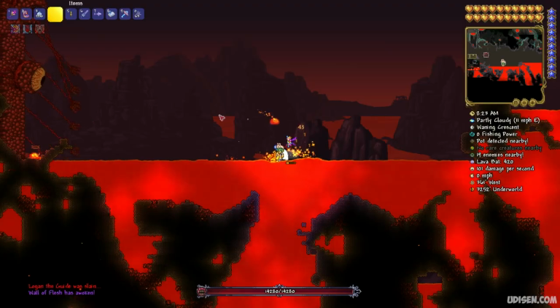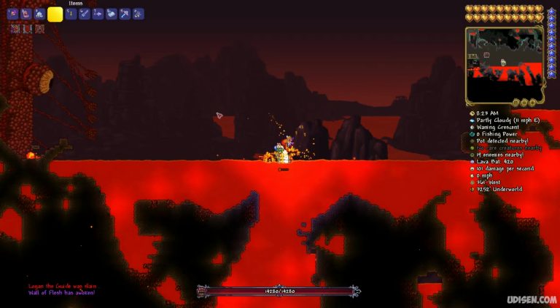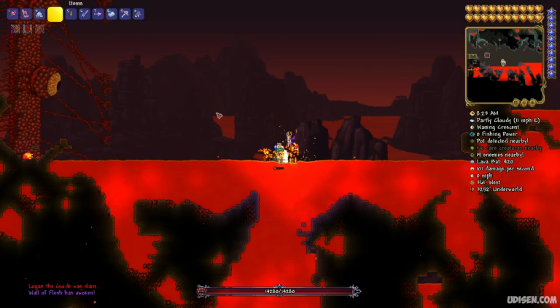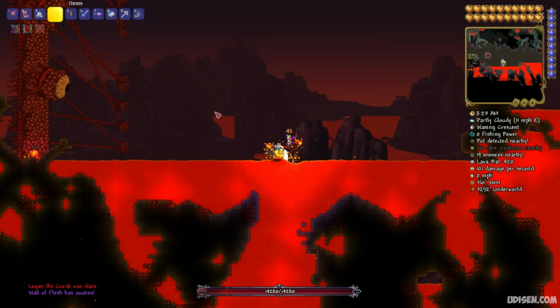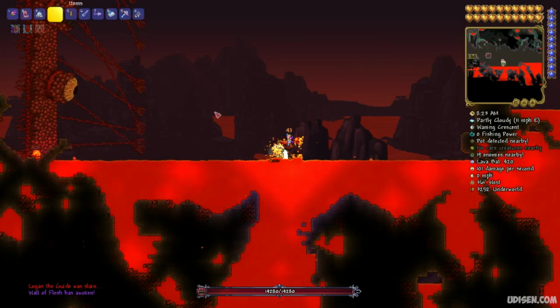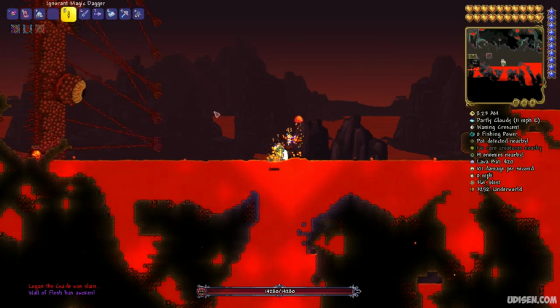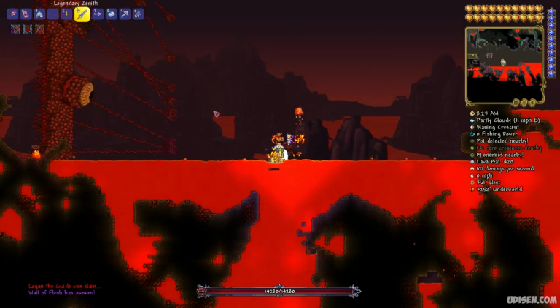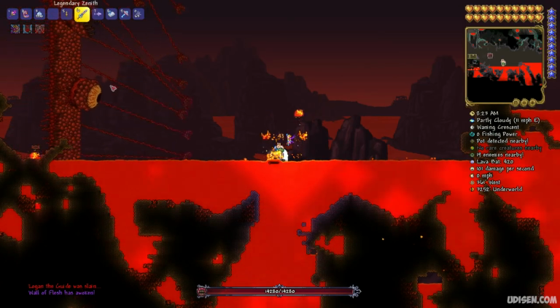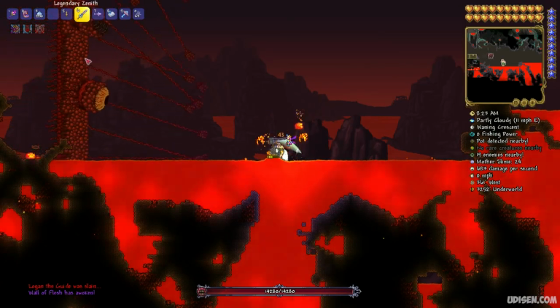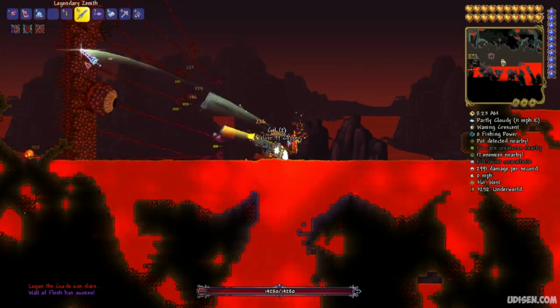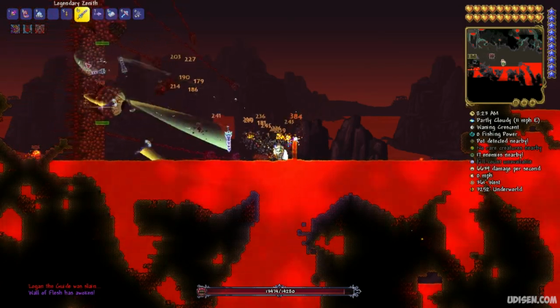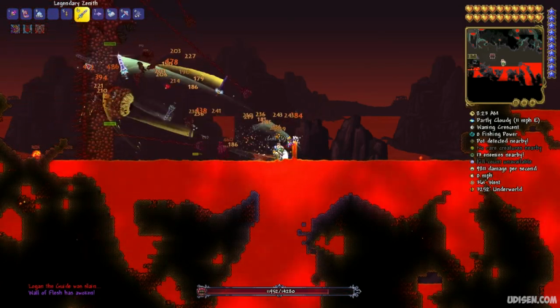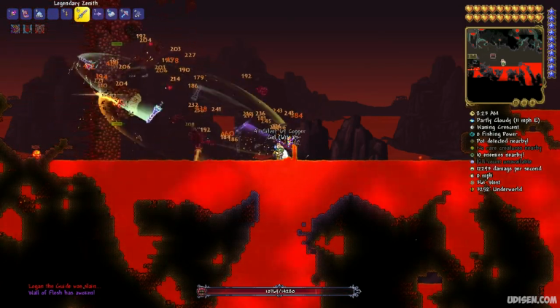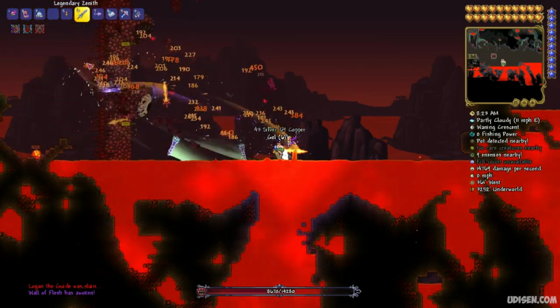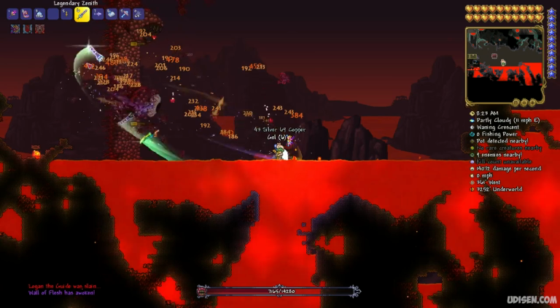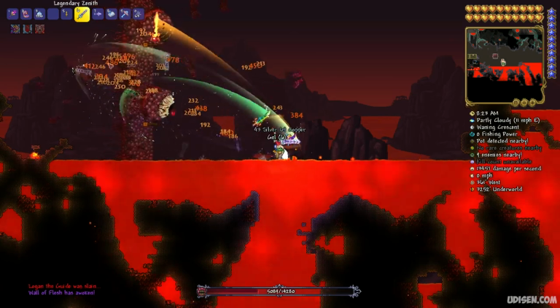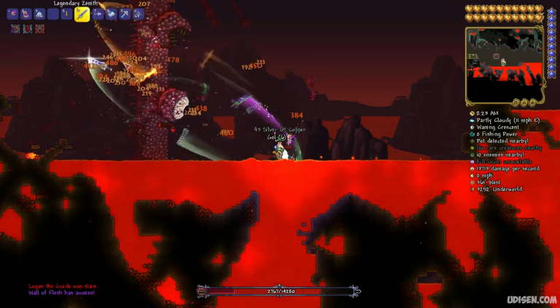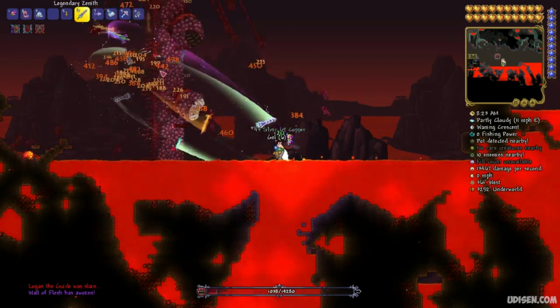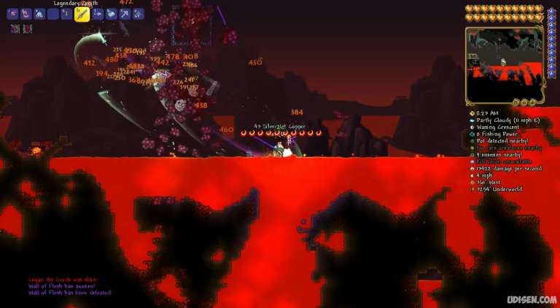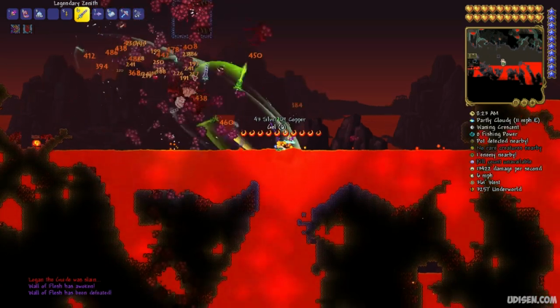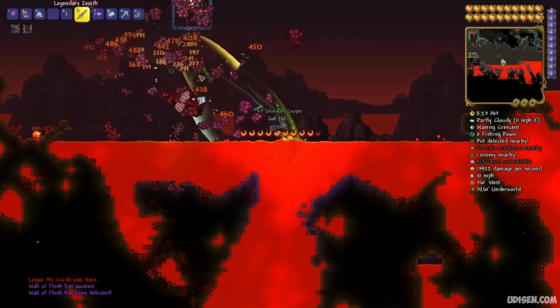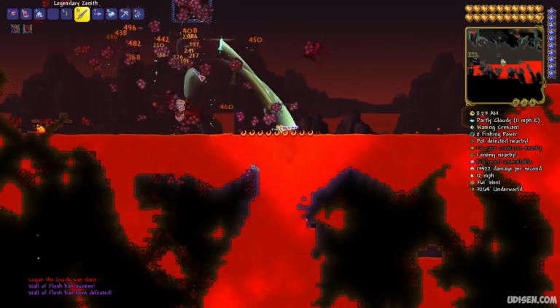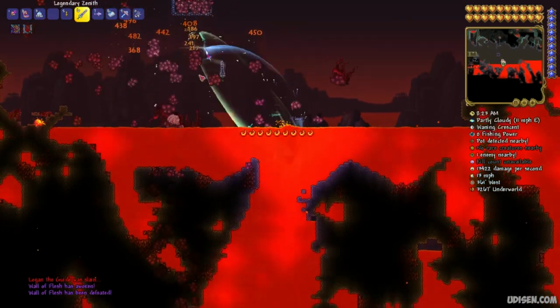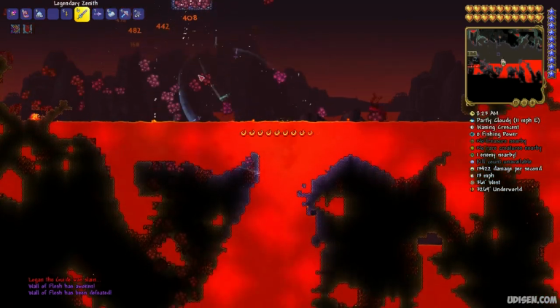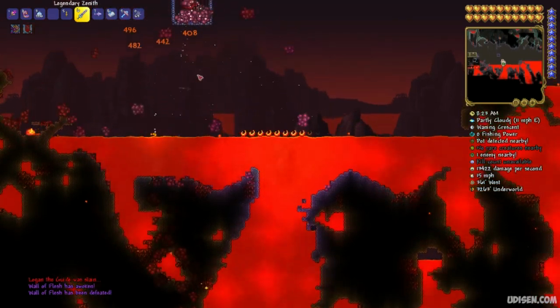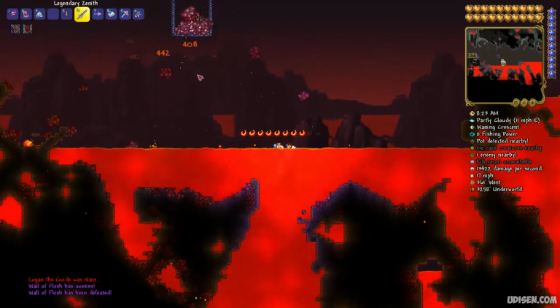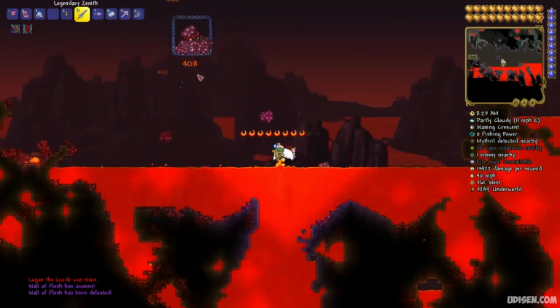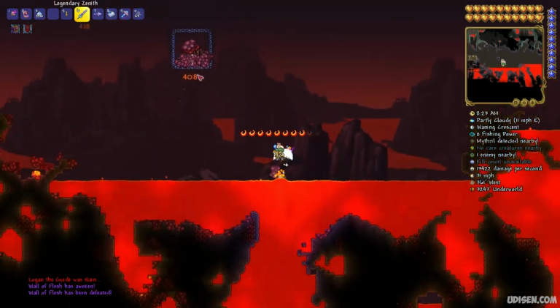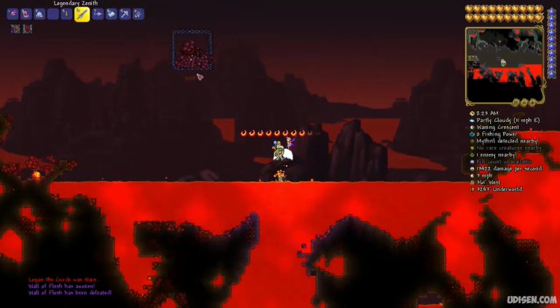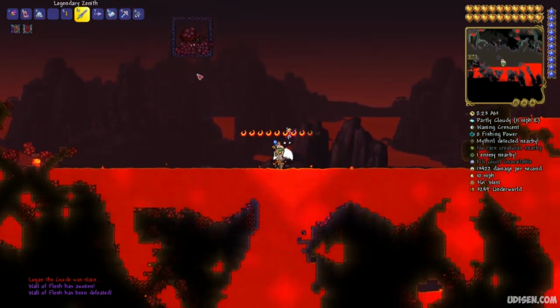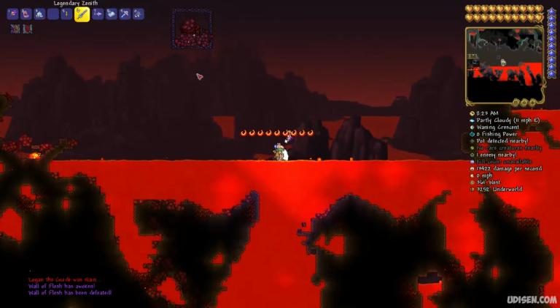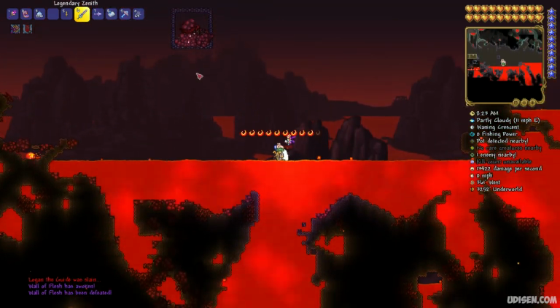Drop the voodoo doll in the lava pit in the Underworld. A new boss will arrive. When you kill this boss, you turn your world into Hard Mode.